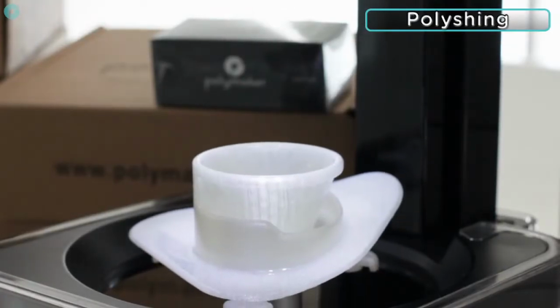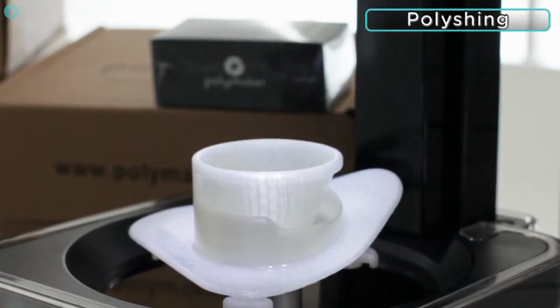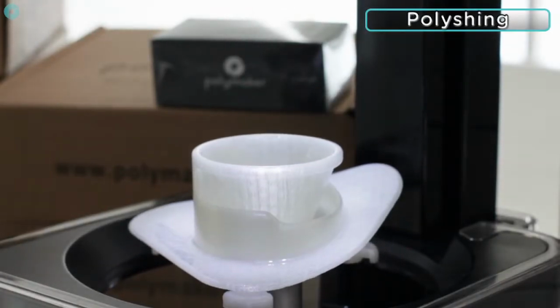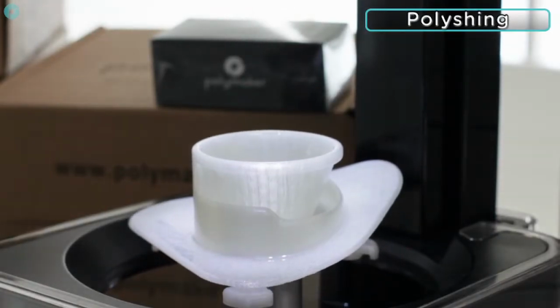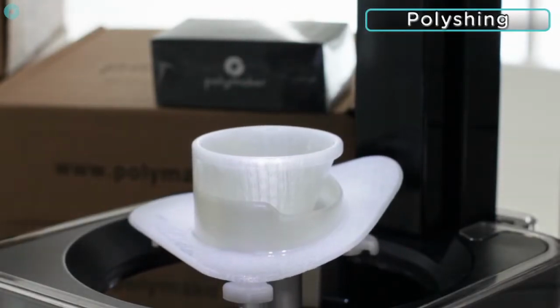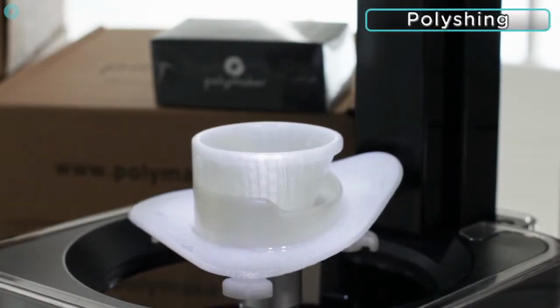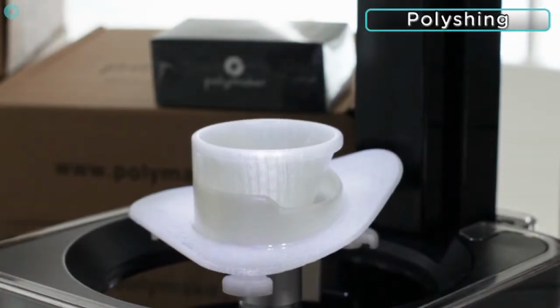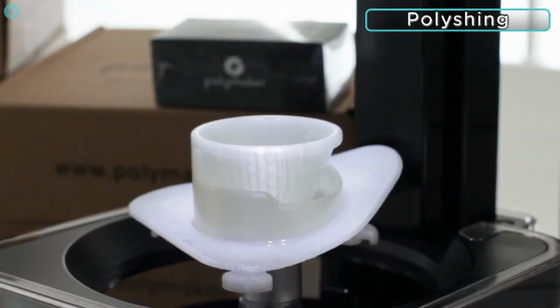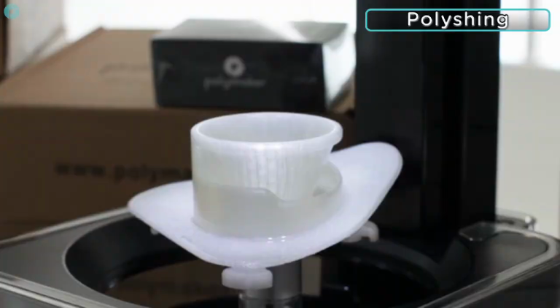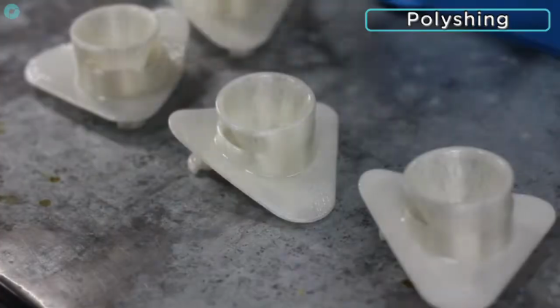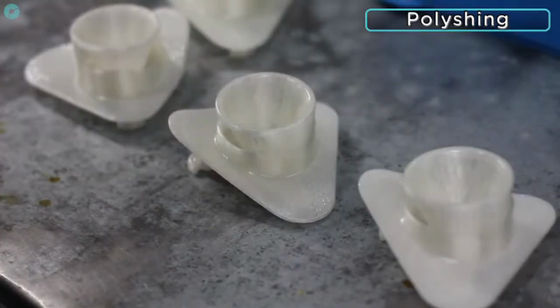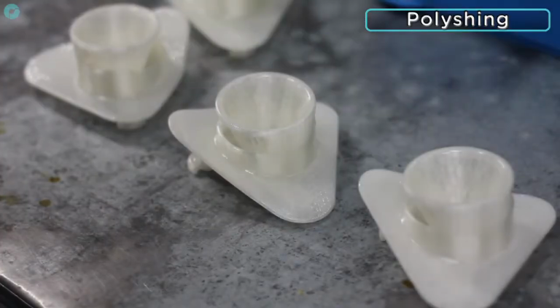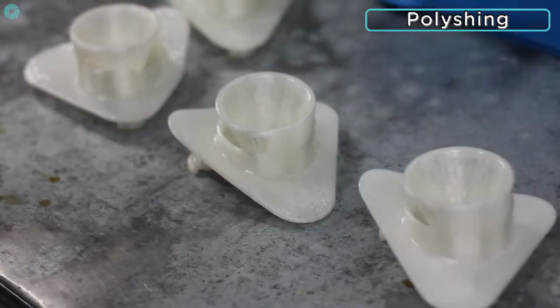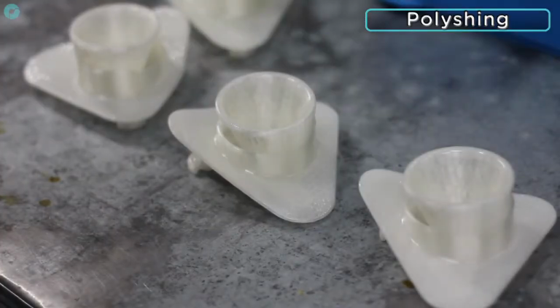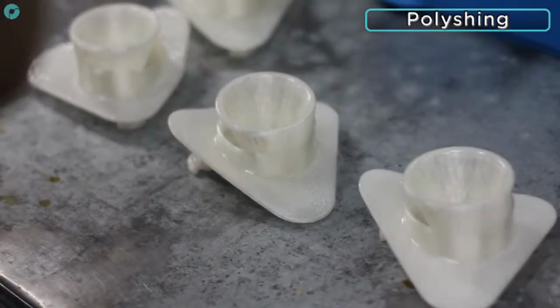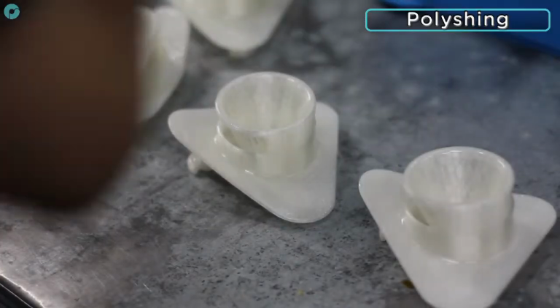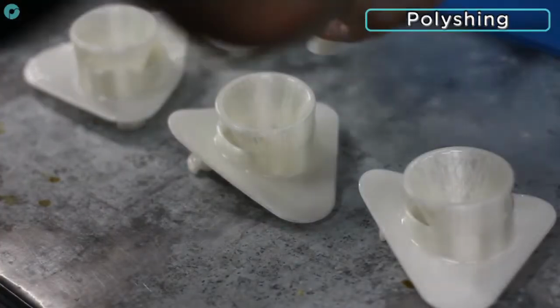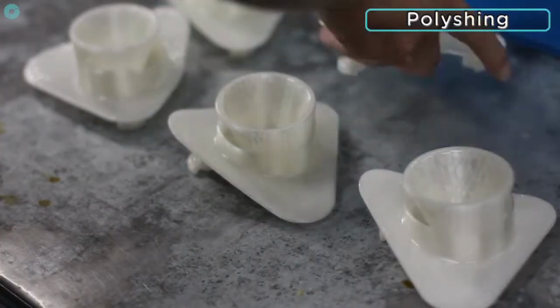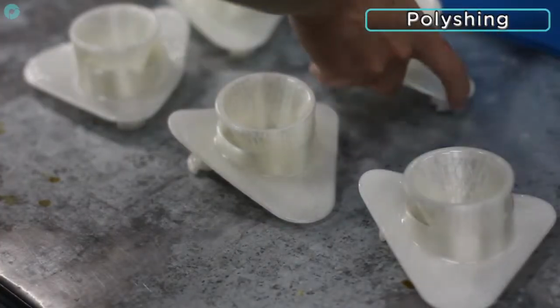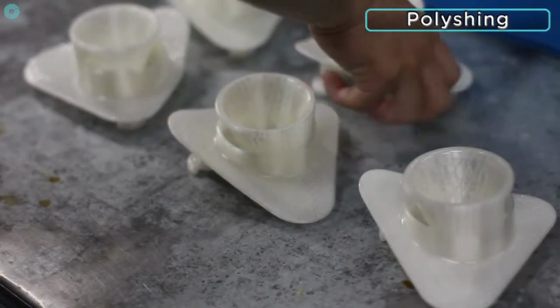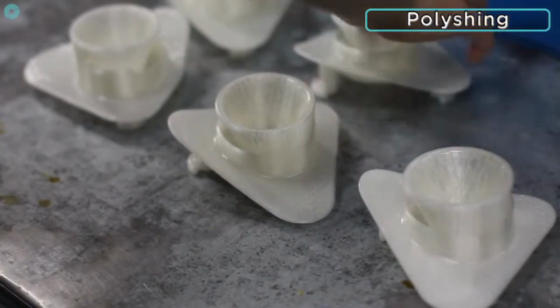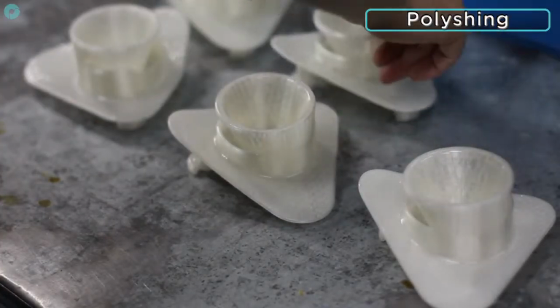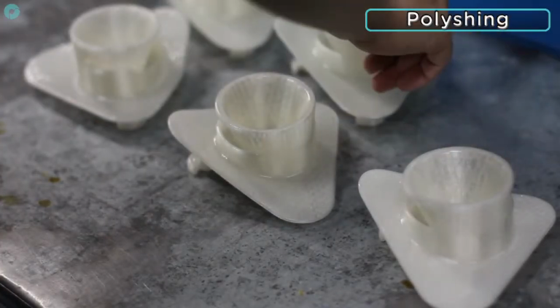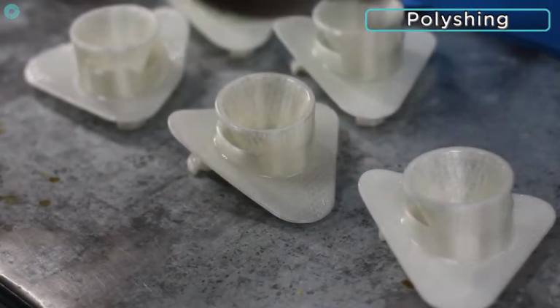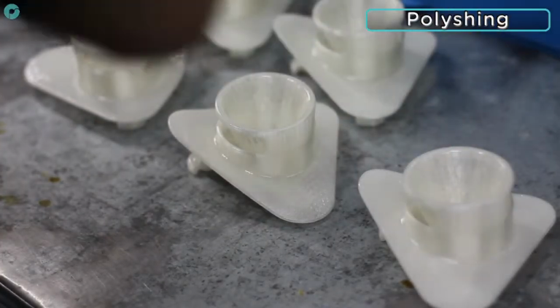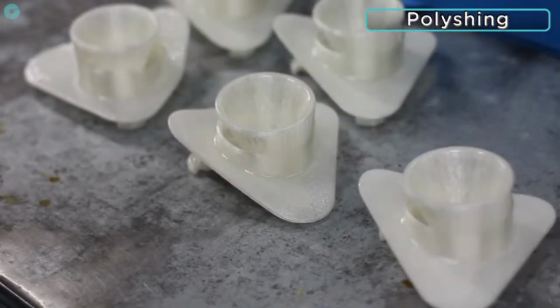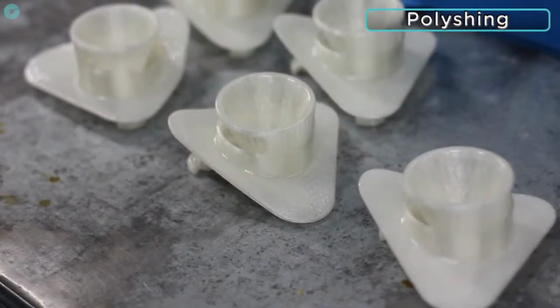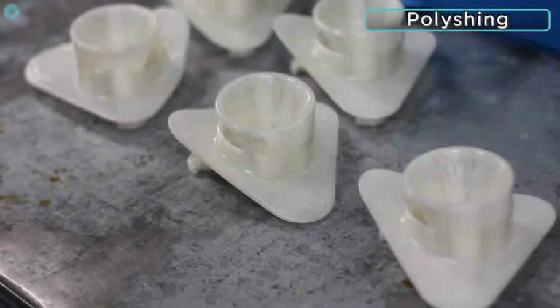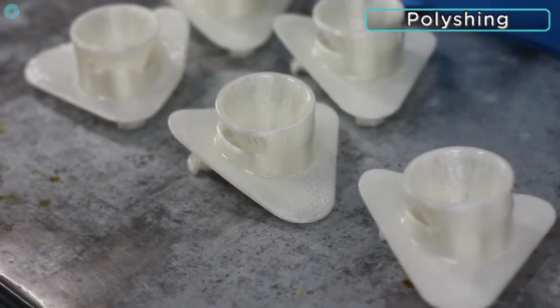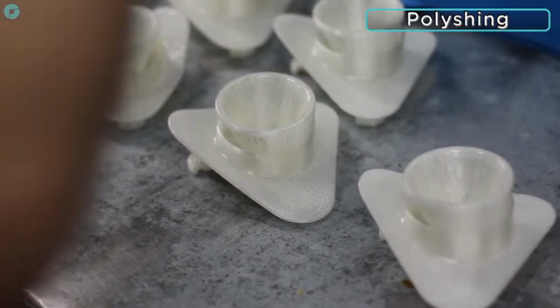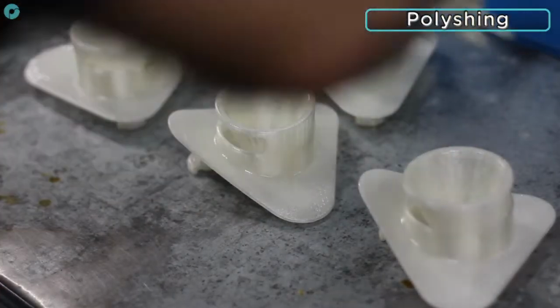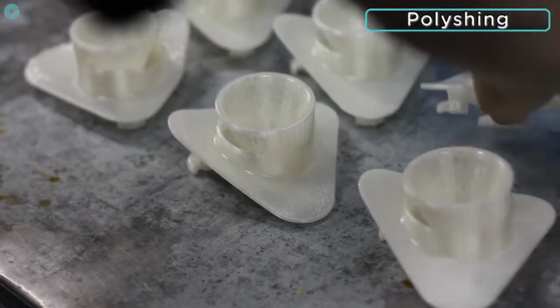This process reduces the chance of small bubbles forming in between the layers when the parts are dipped in the ceramic slurry.